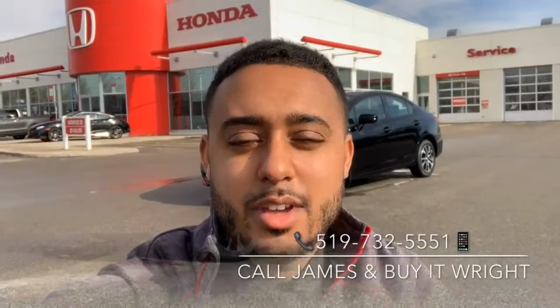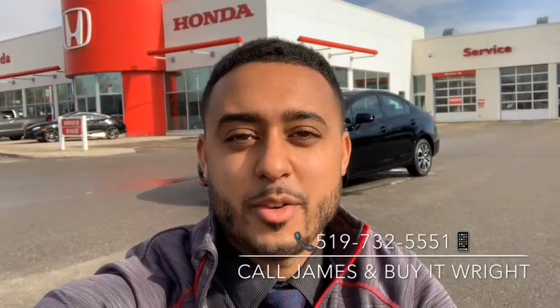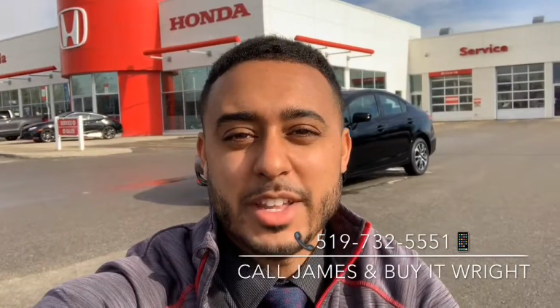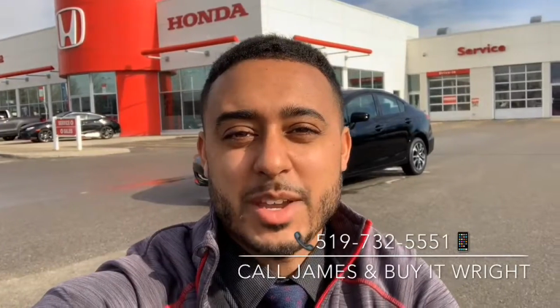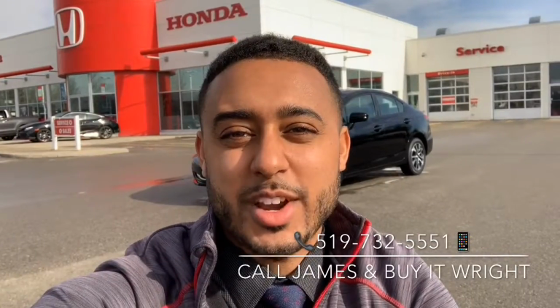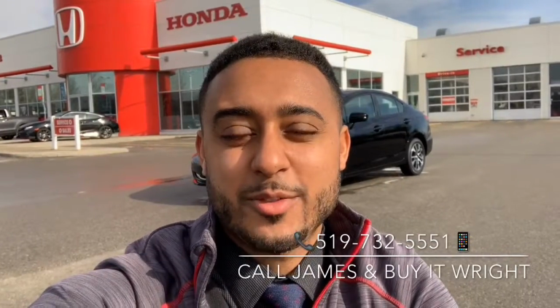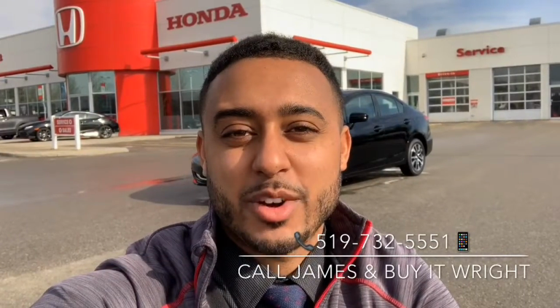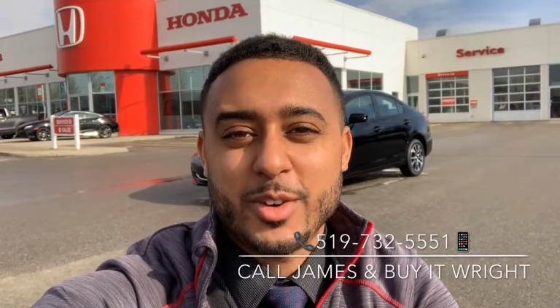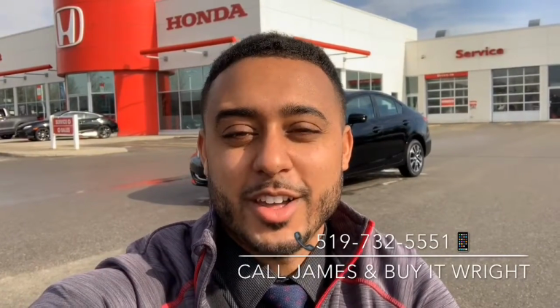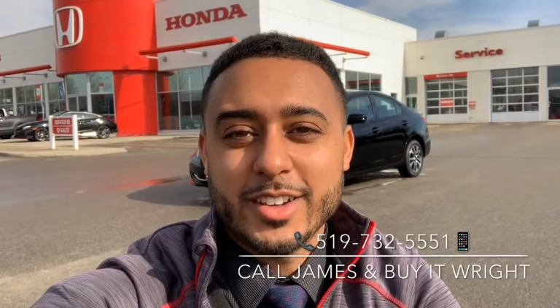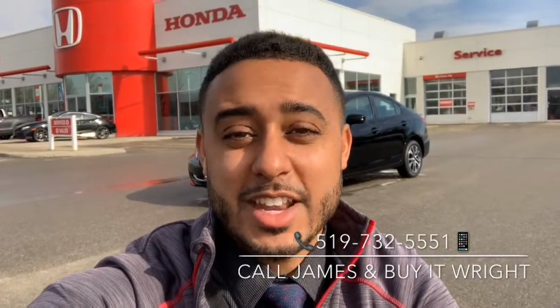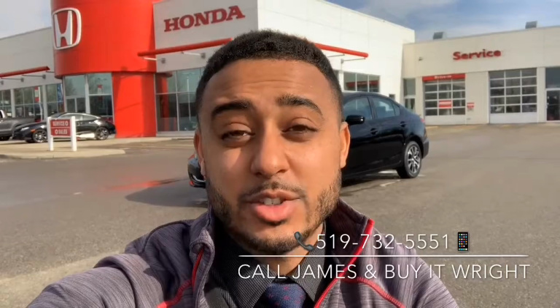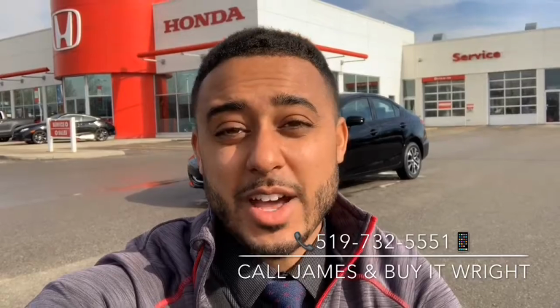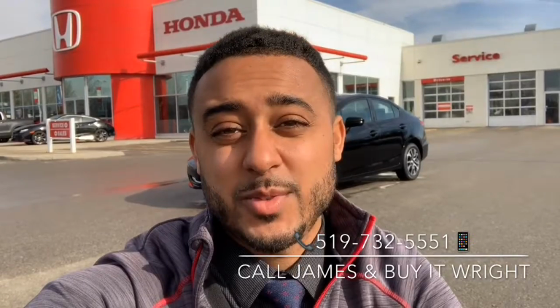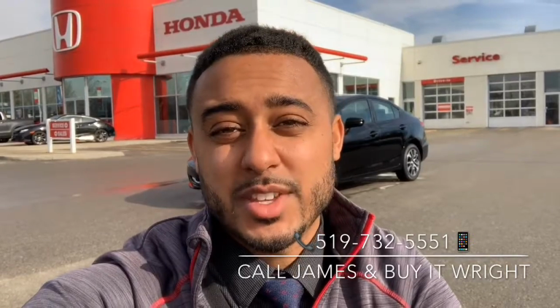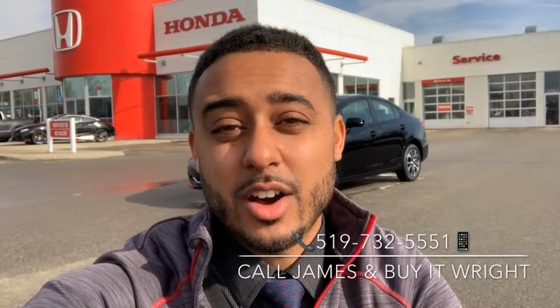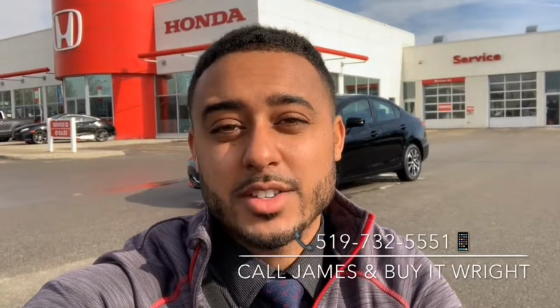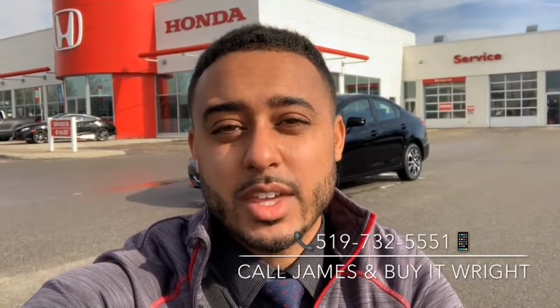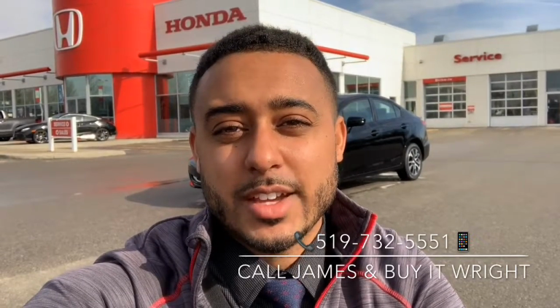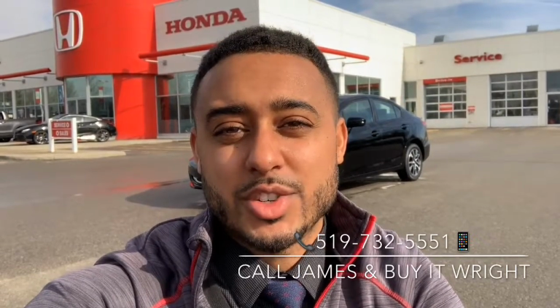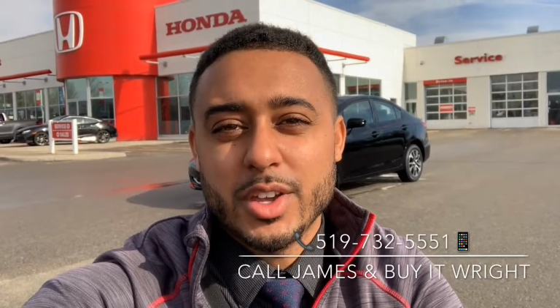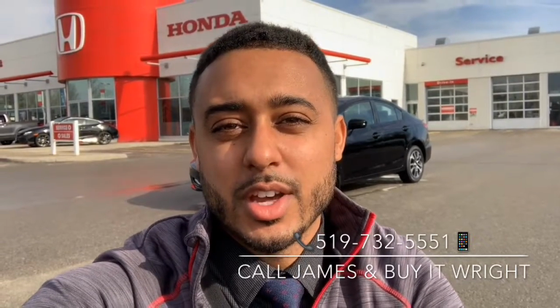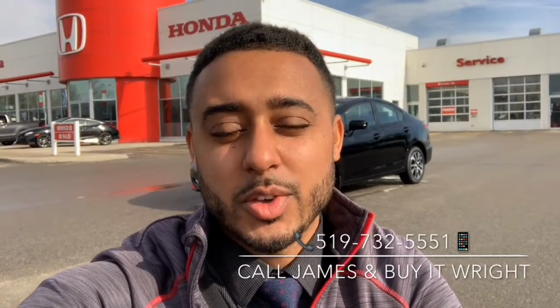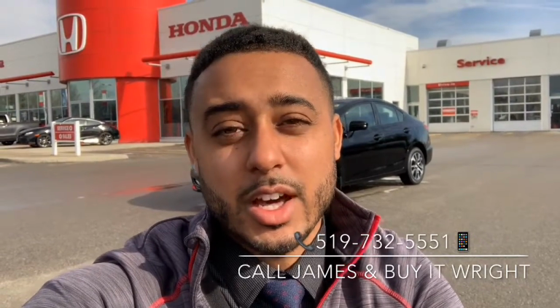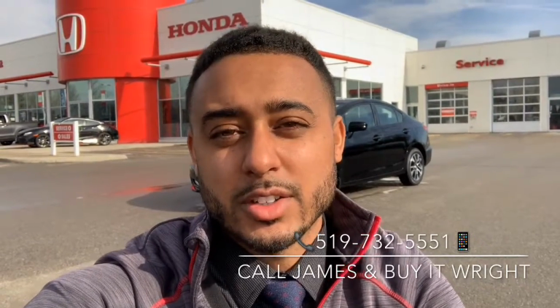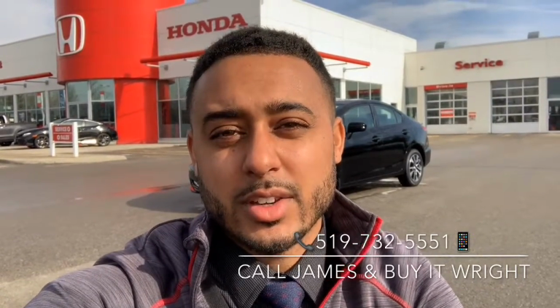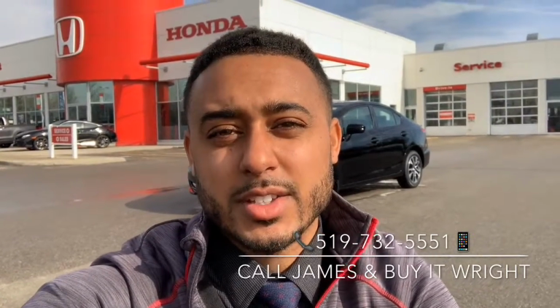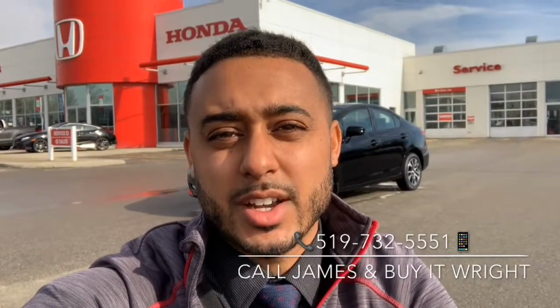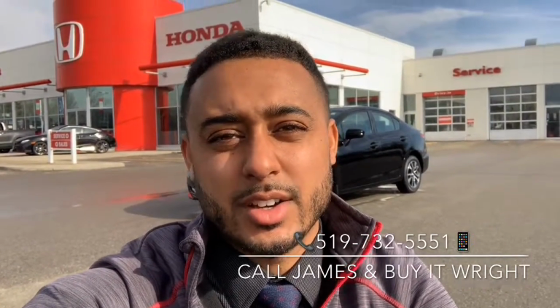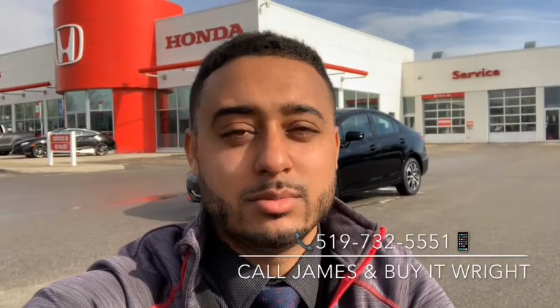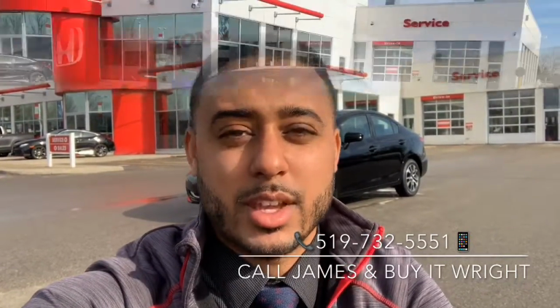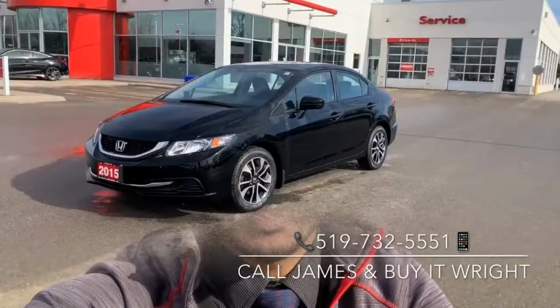Hey everybody, James Wright here from Brantford Honda, and today I have a 2015 Honda Civic EX to show you. It's only got 111 clicks on it, so let's take a peek.